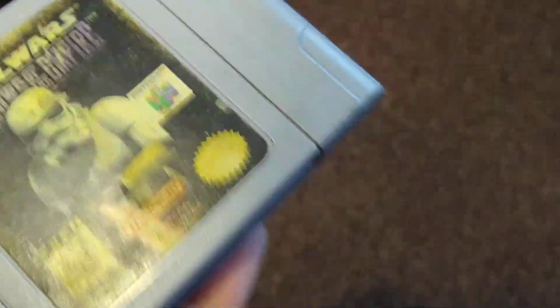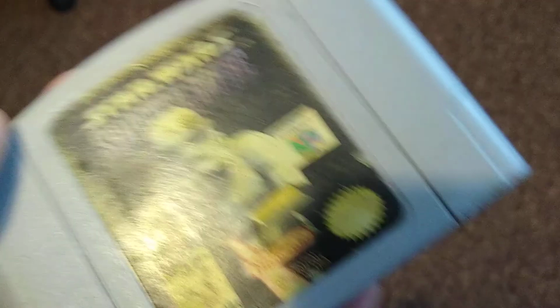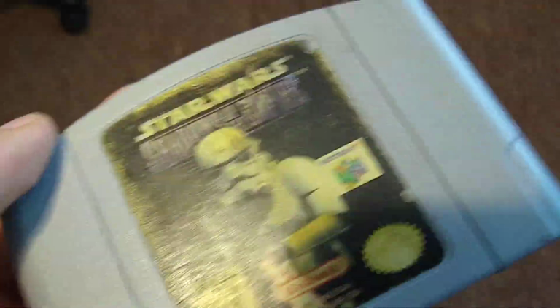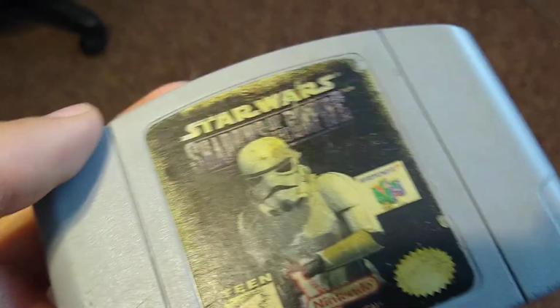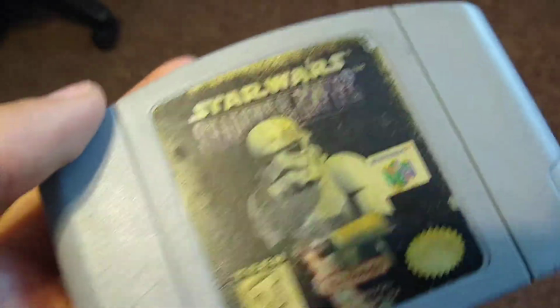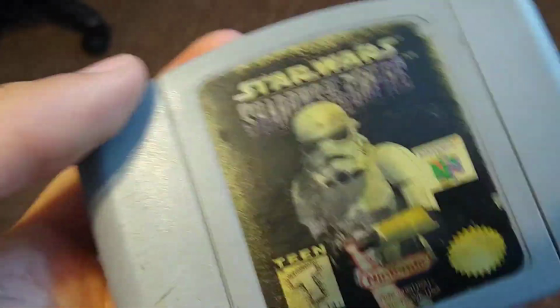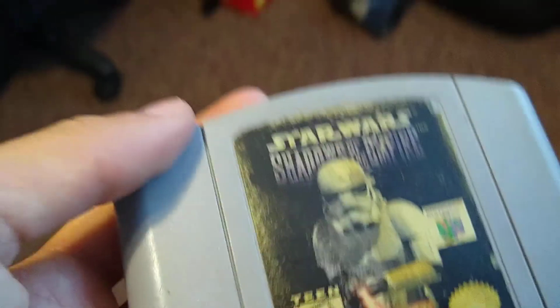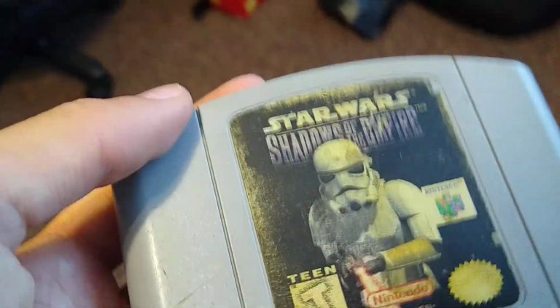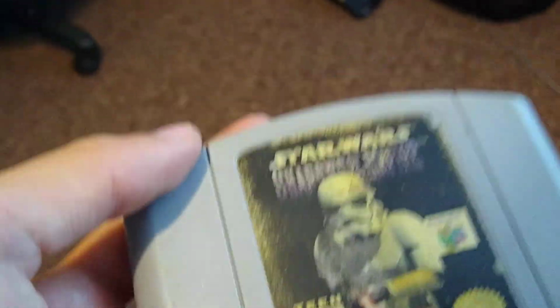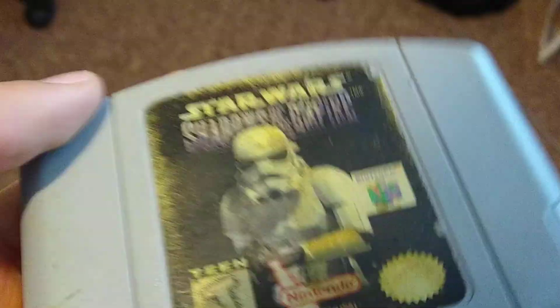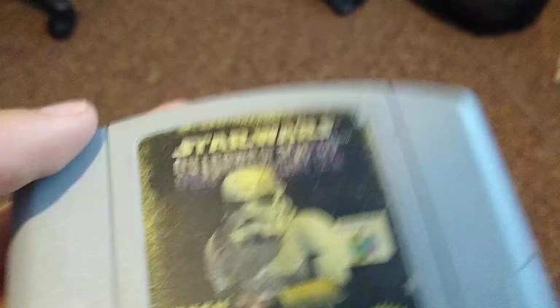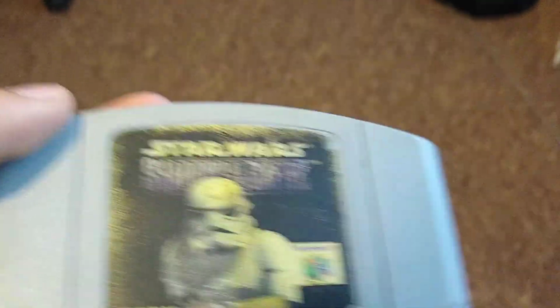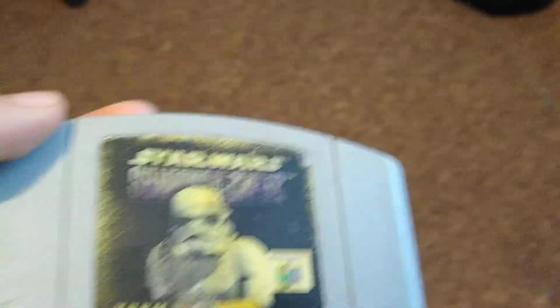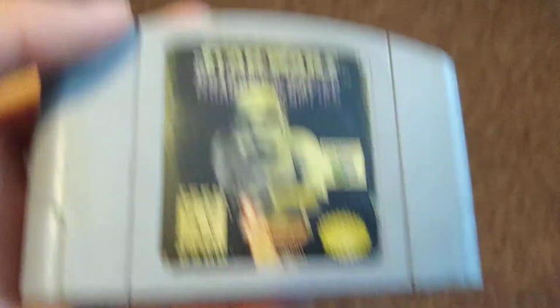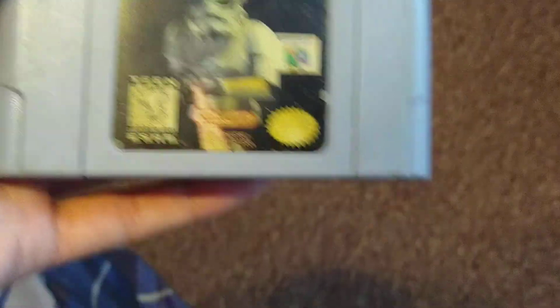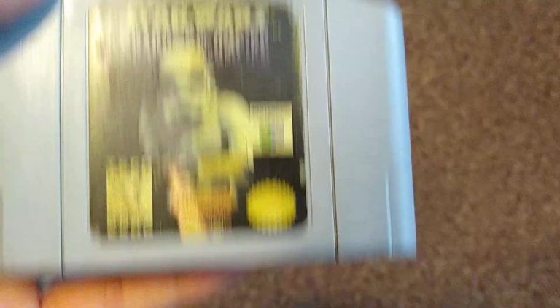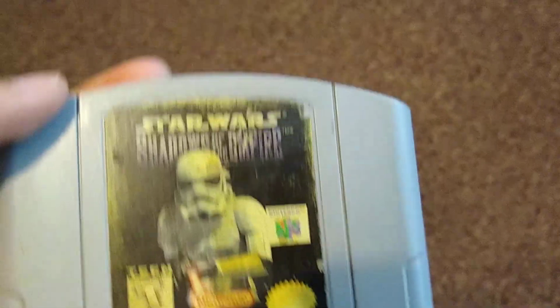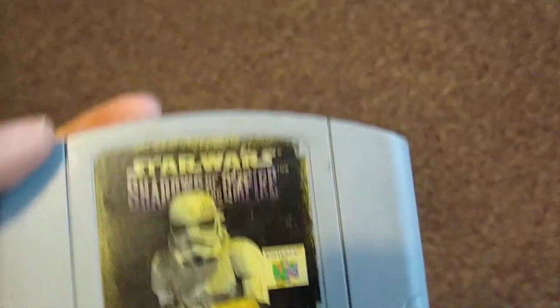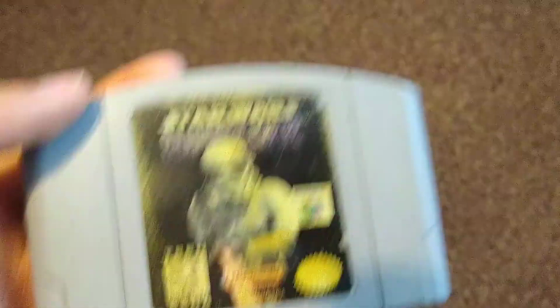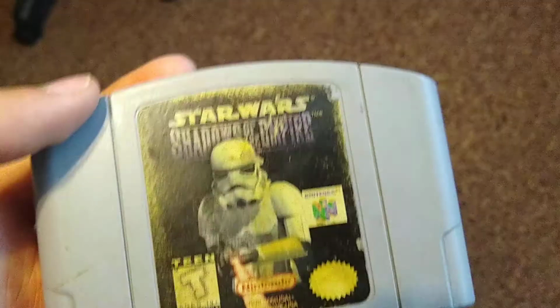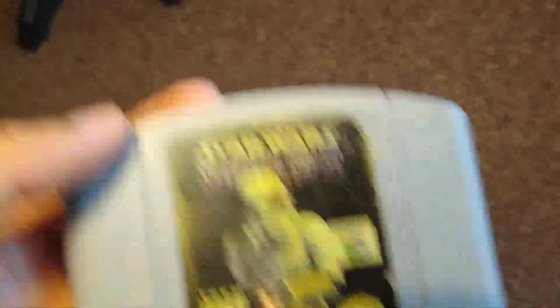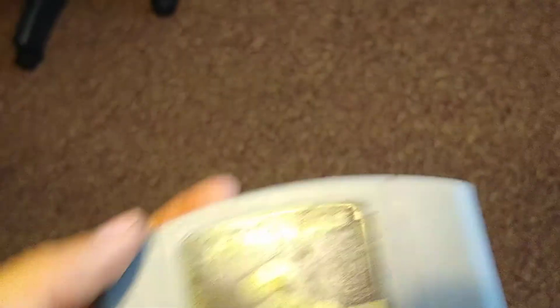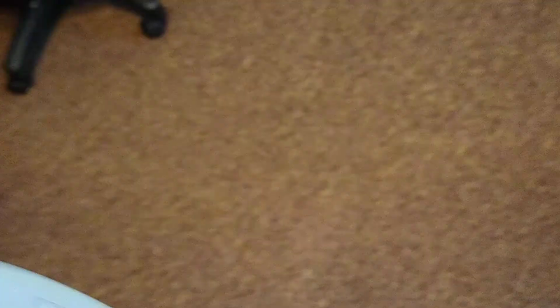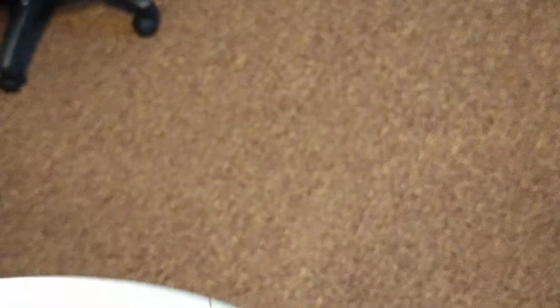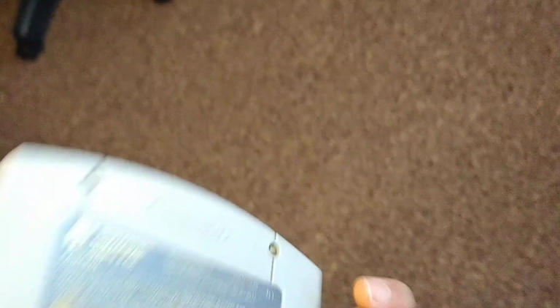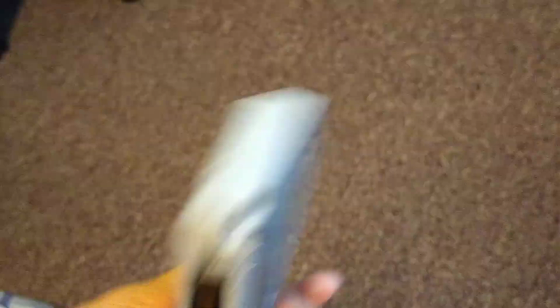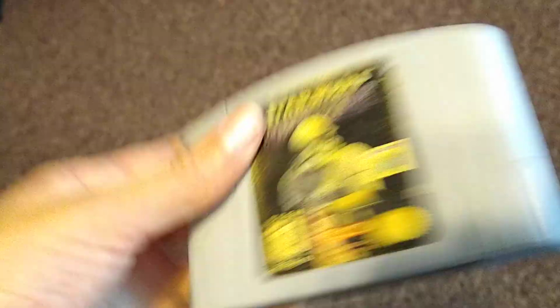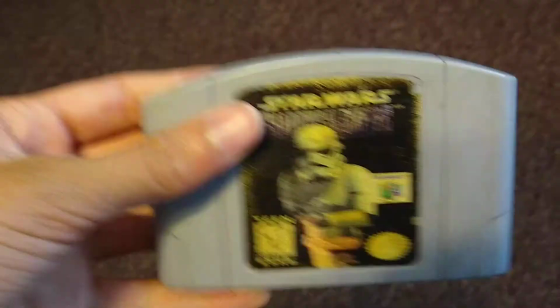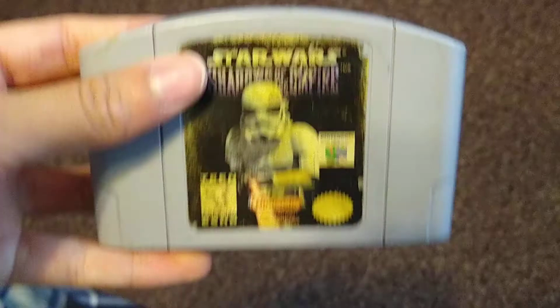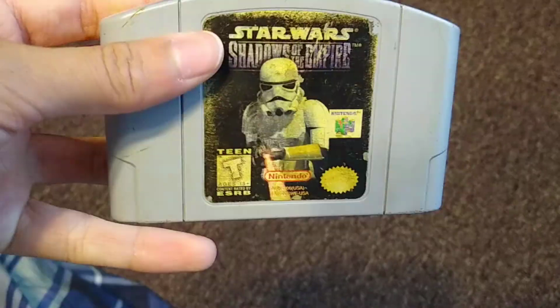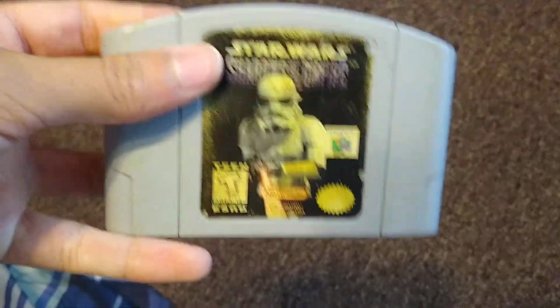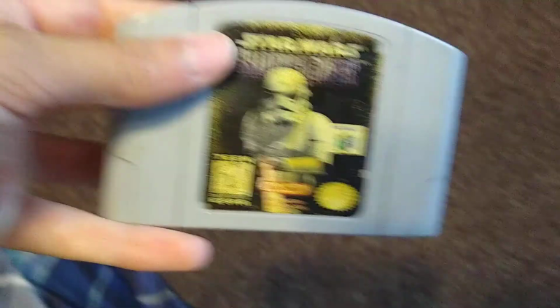If it doesn't work, I don't know what to do. You should probably open up the cartridge. But let's get to it.